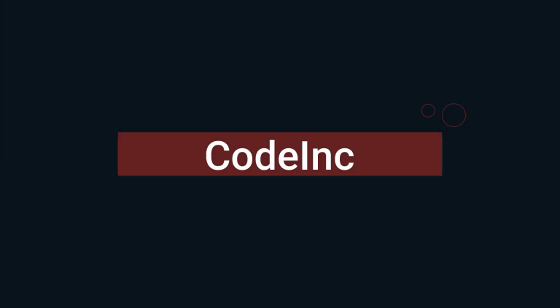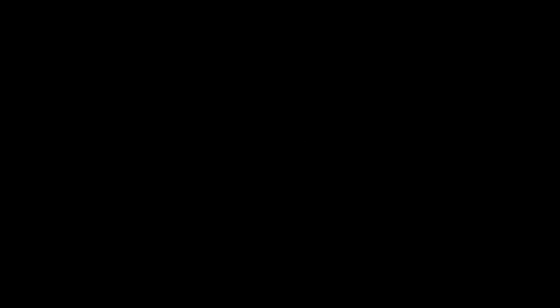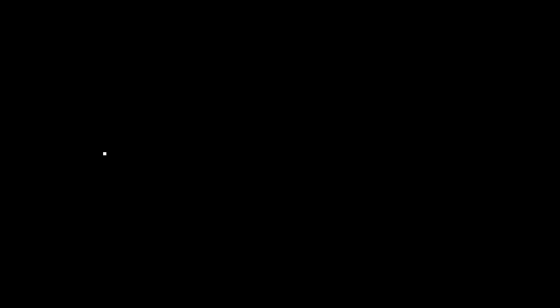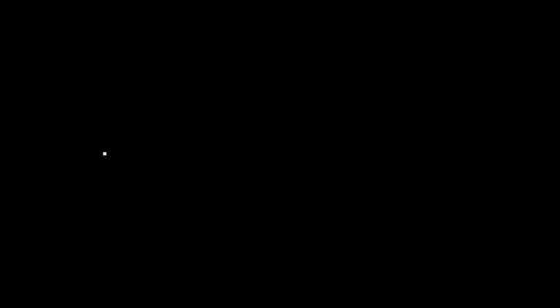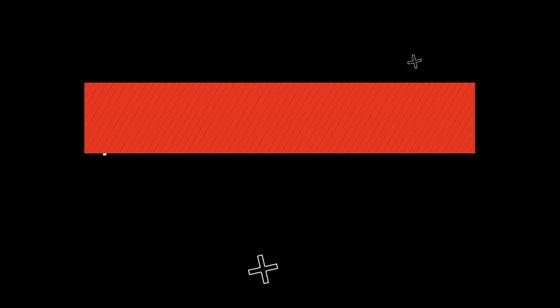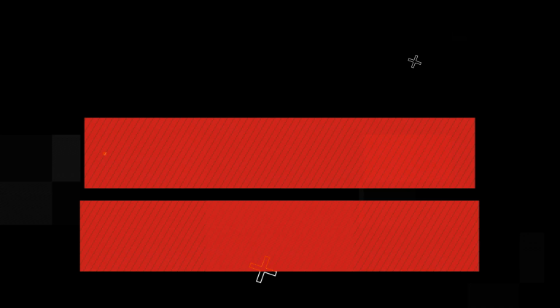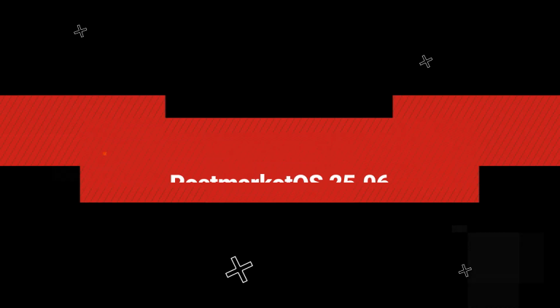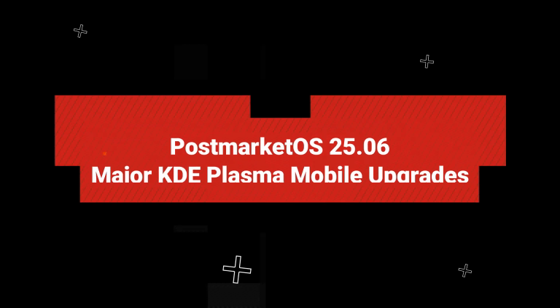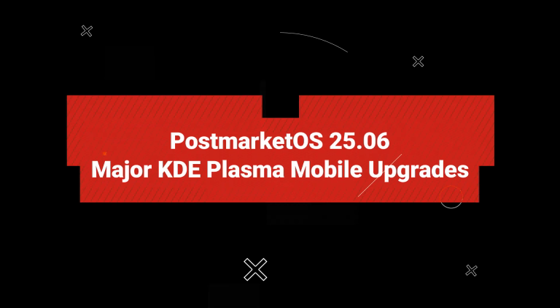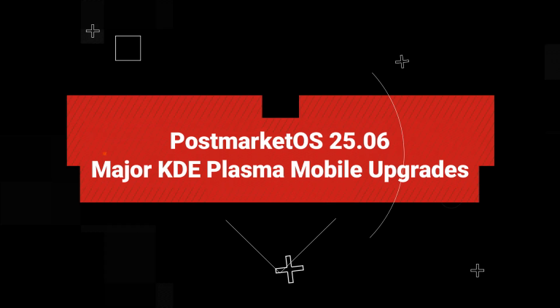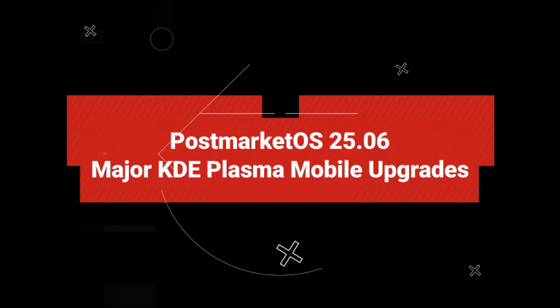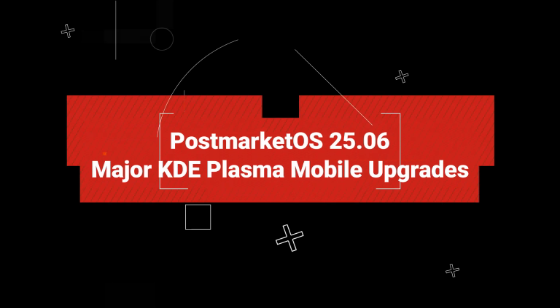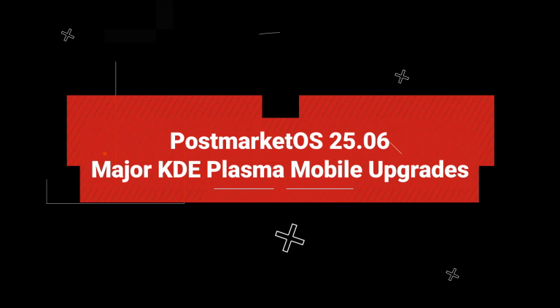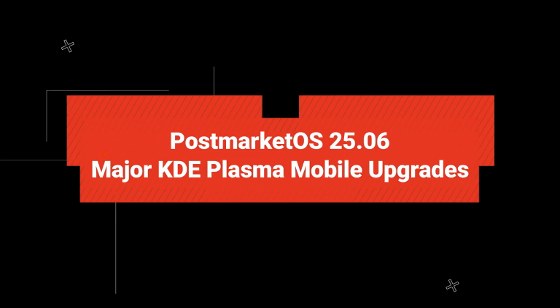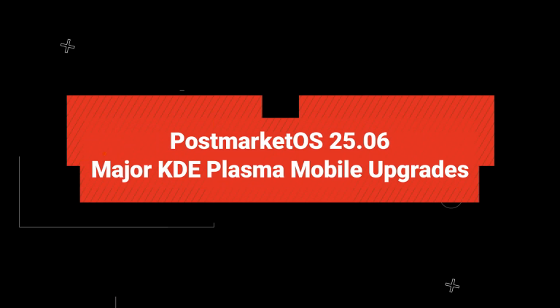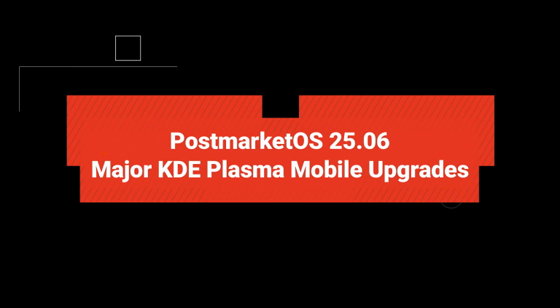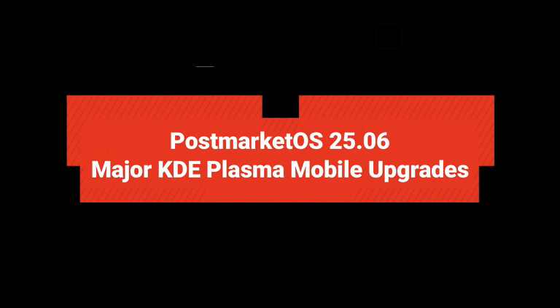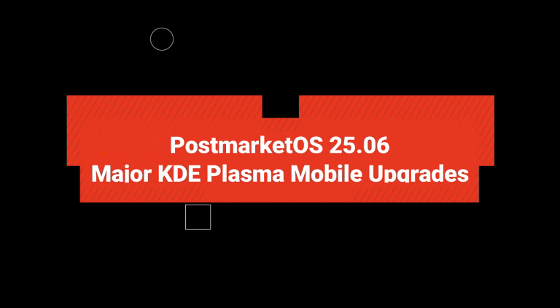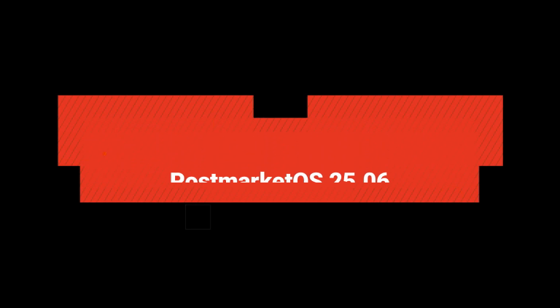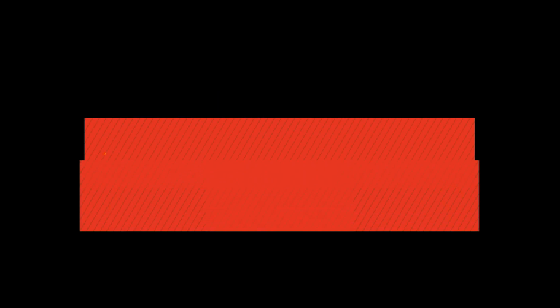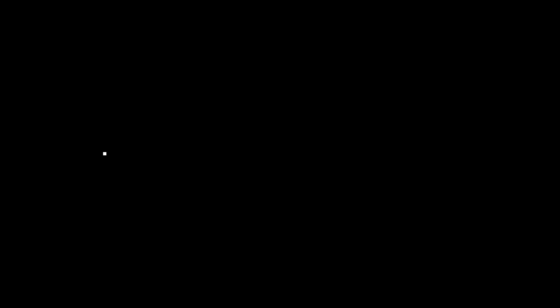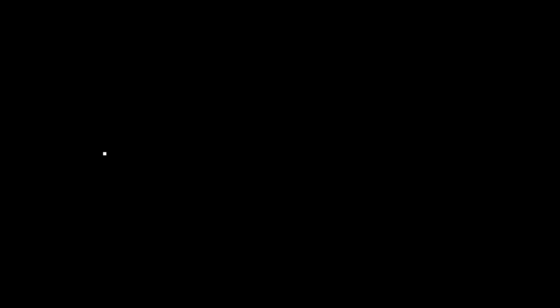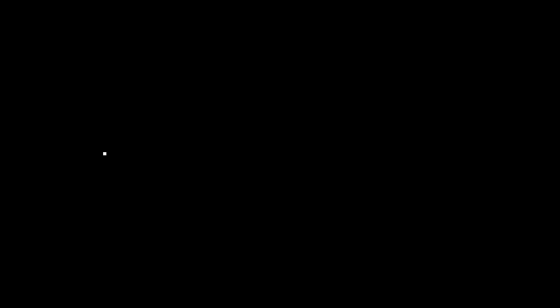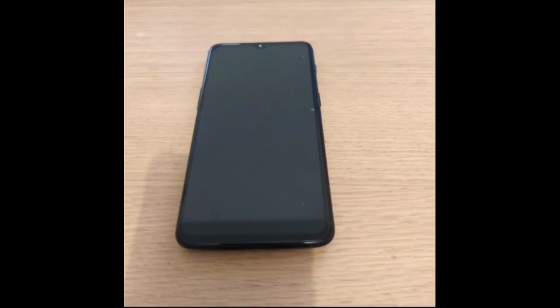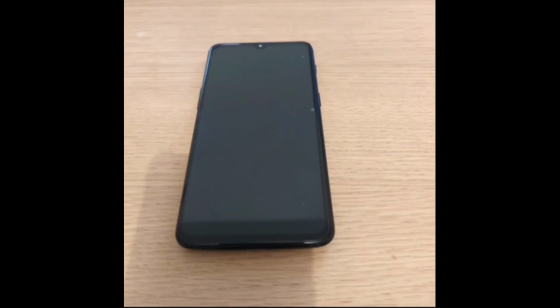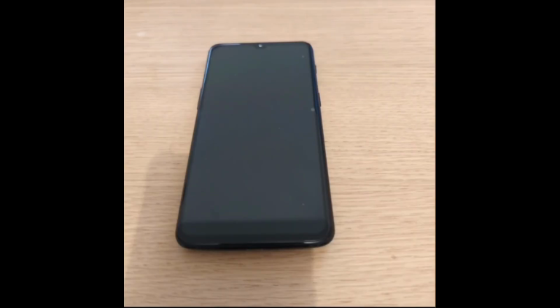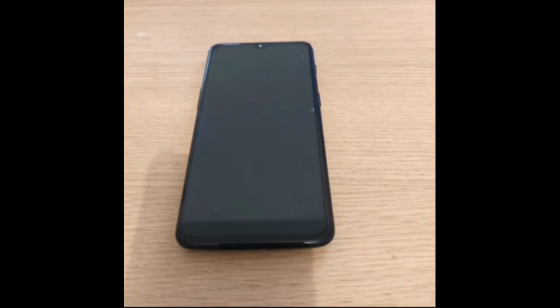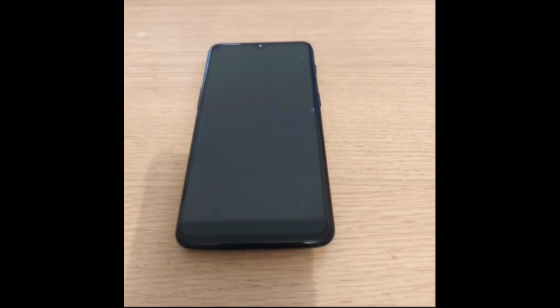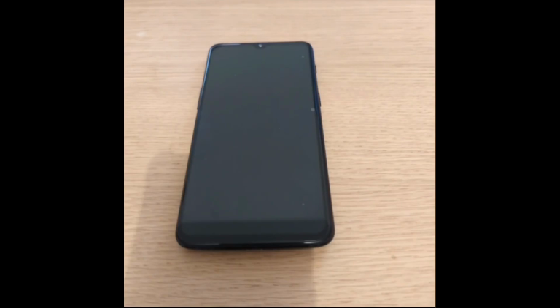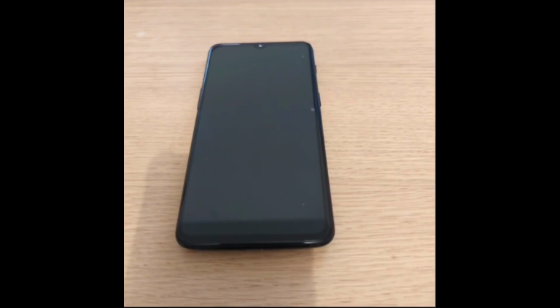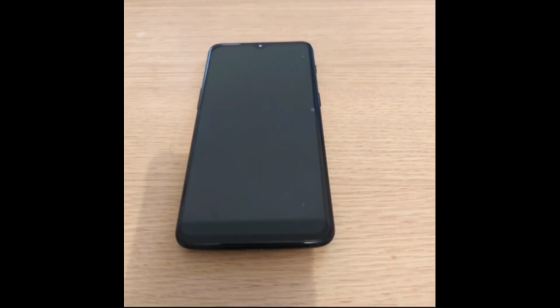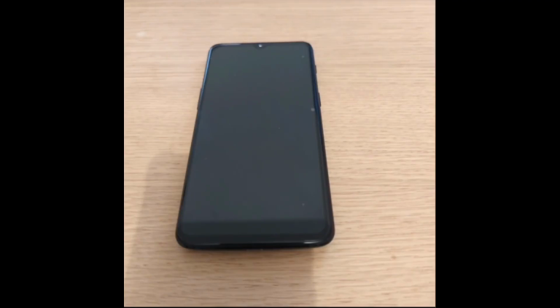Hey everyone, today we're diving deeper into post-market OS v25.06 — Linux on phones just got a big upgrade.